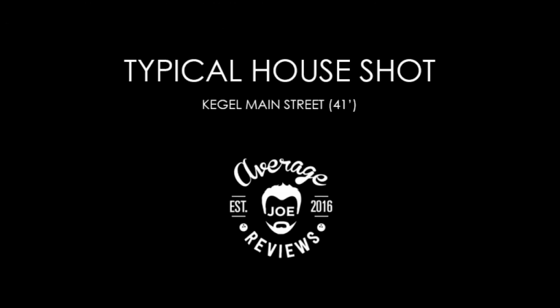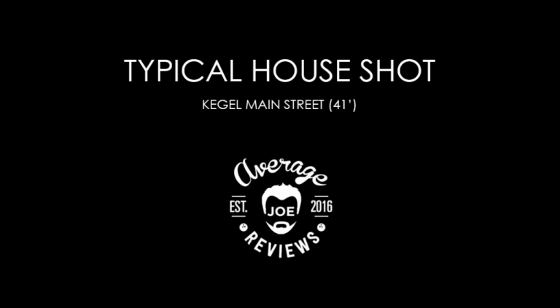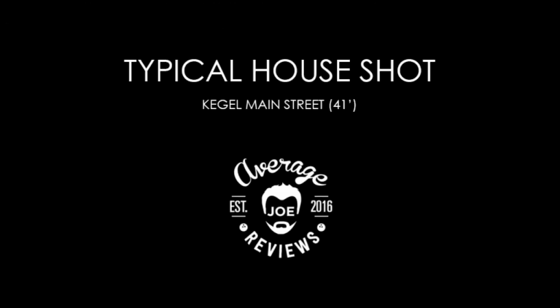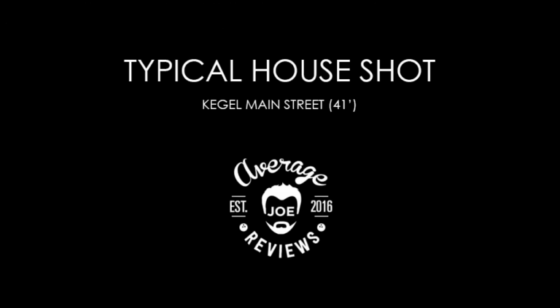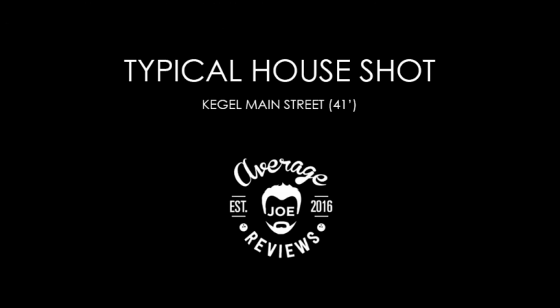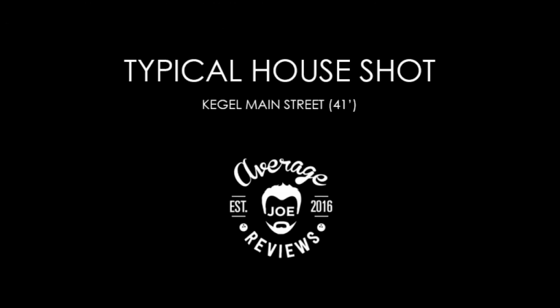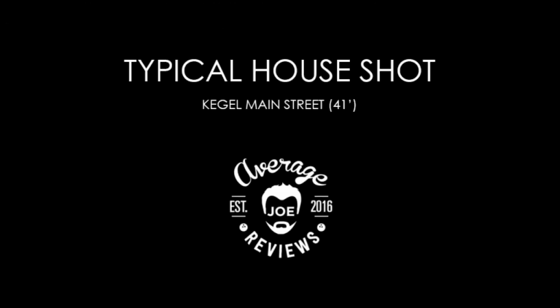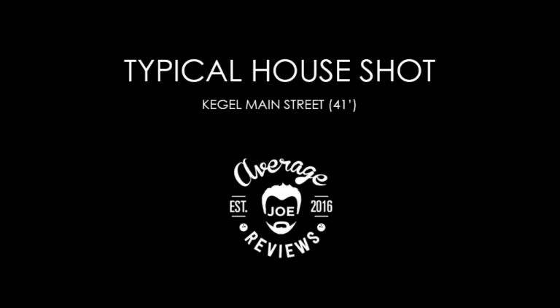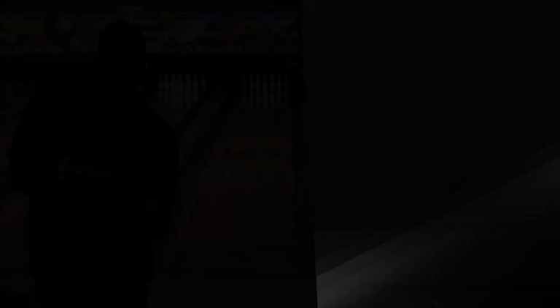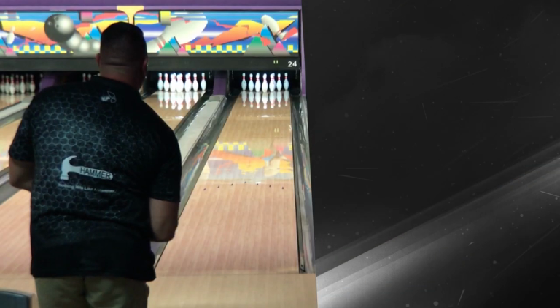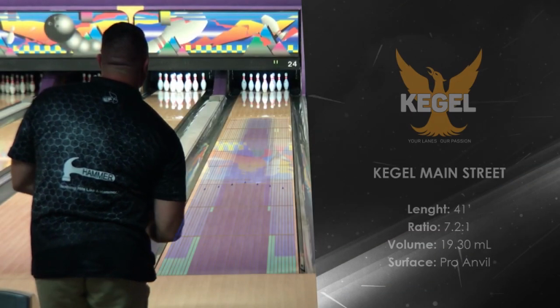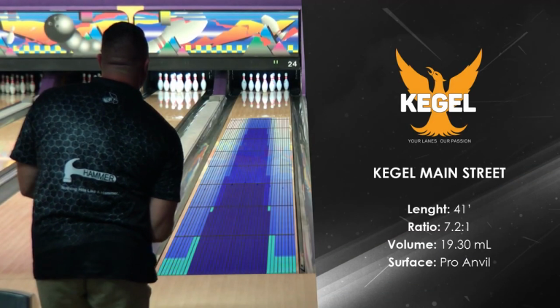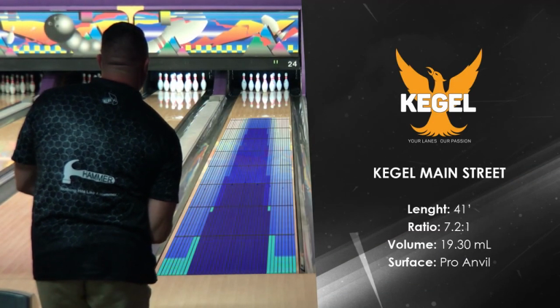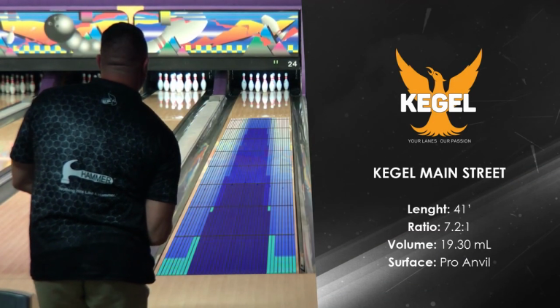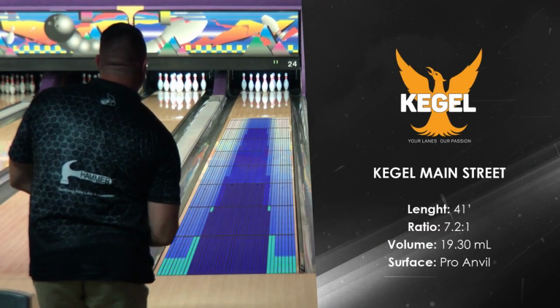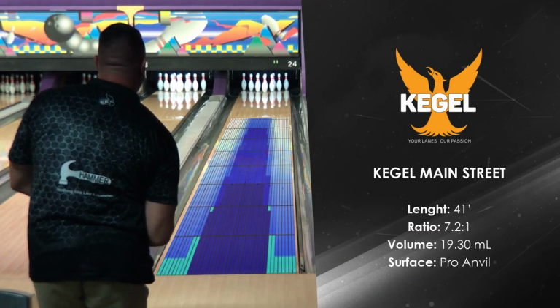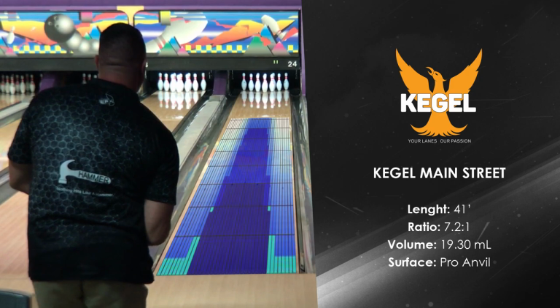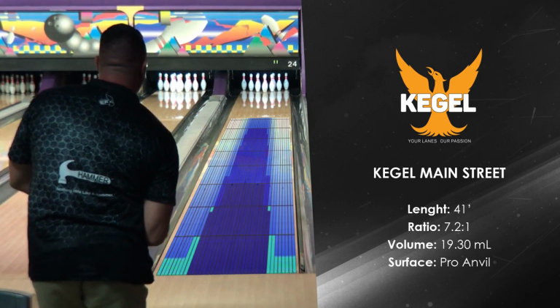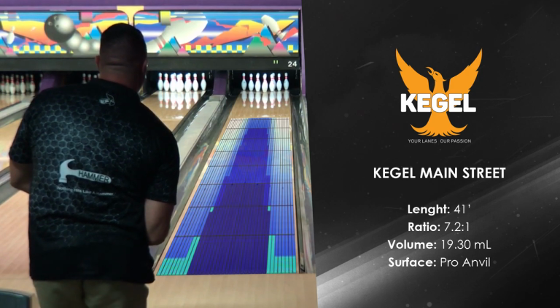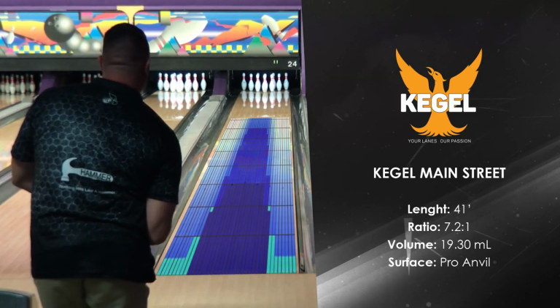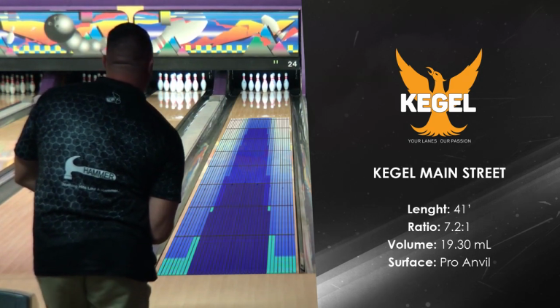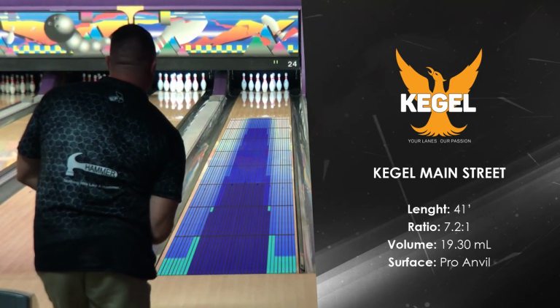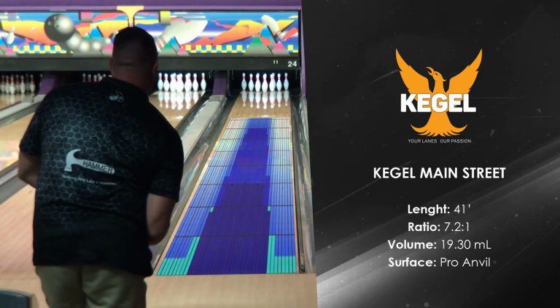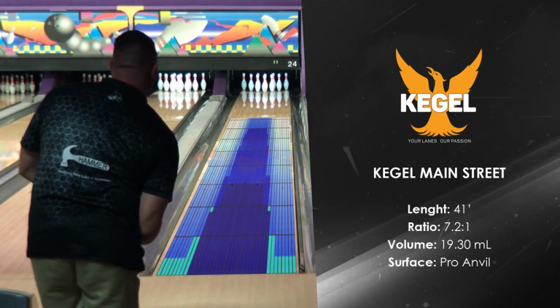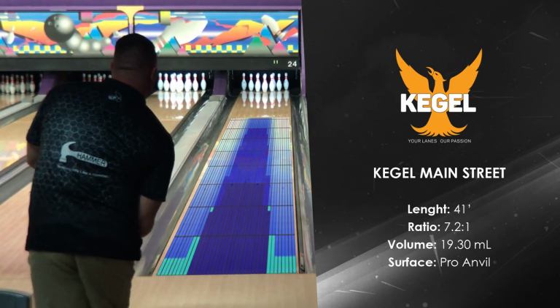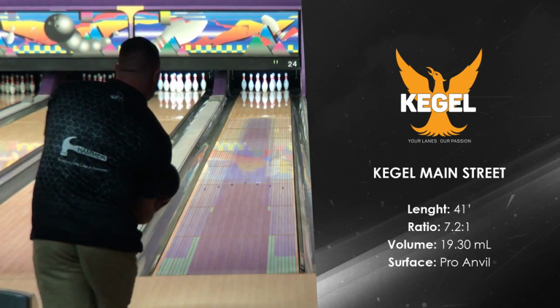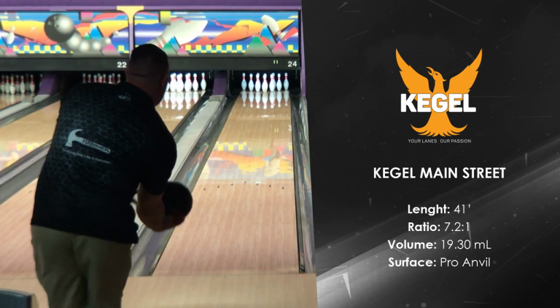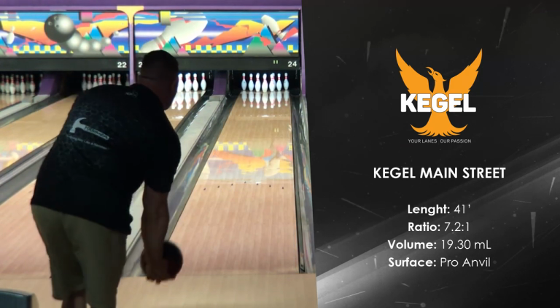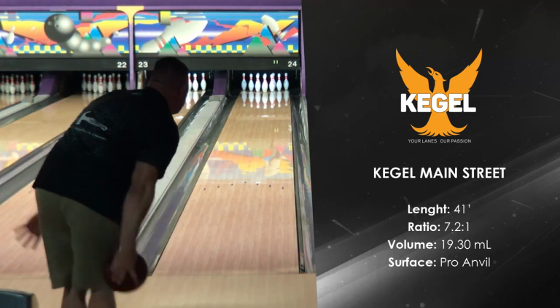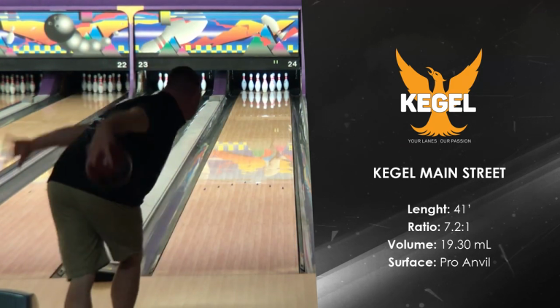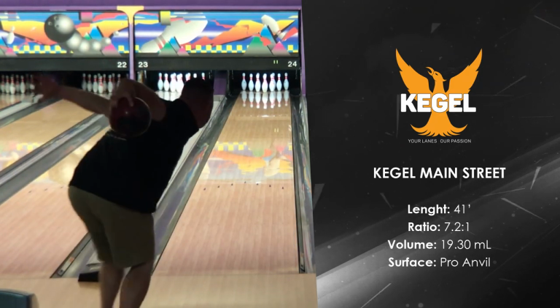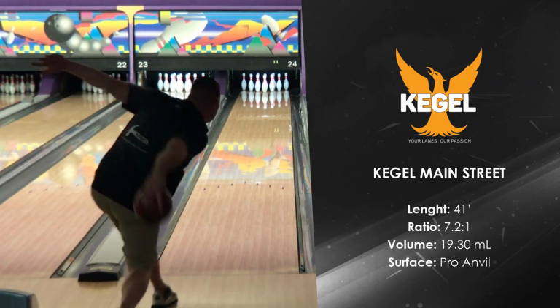The Kegel Main Street oil pattern is often used as the typical house shot in leagues across the world.